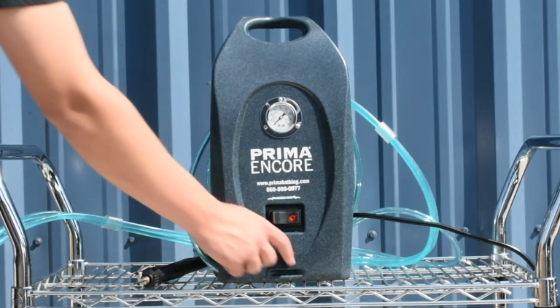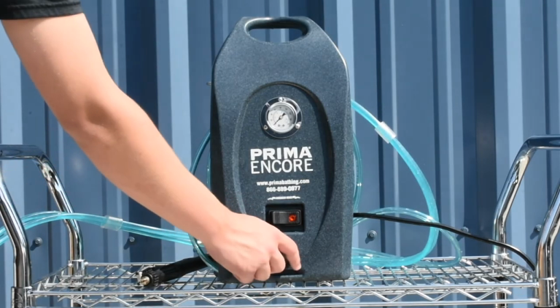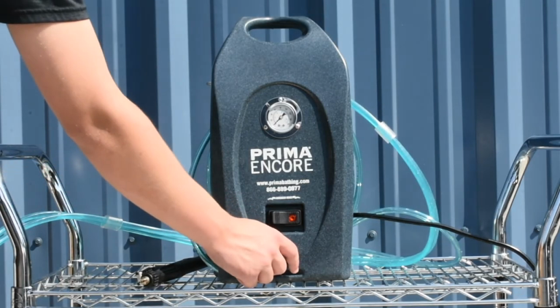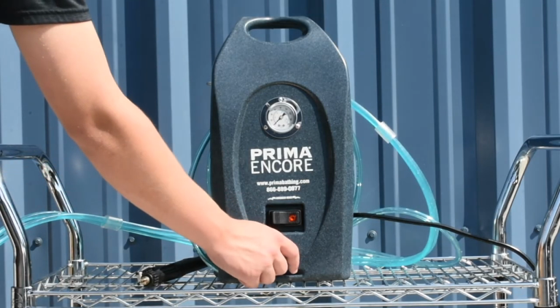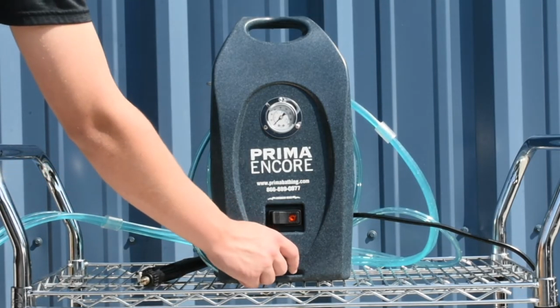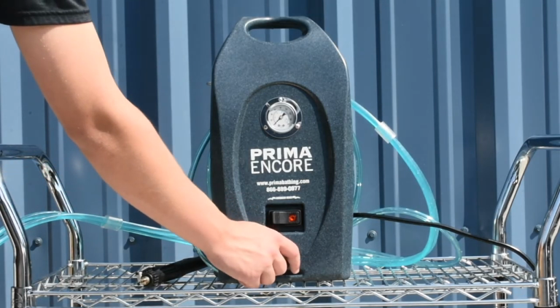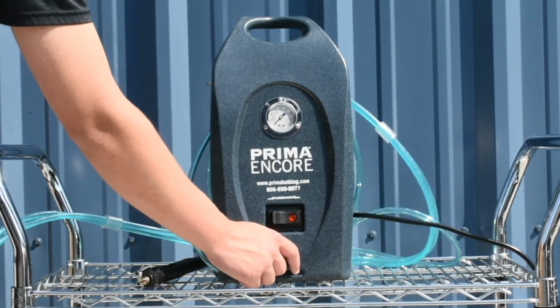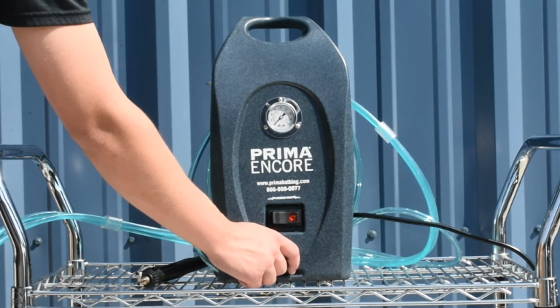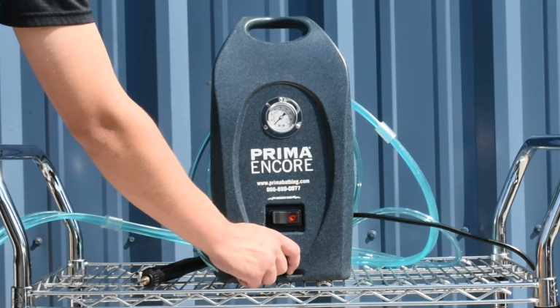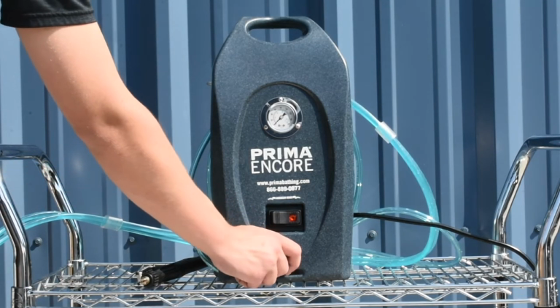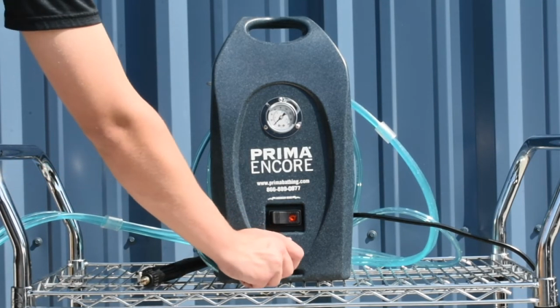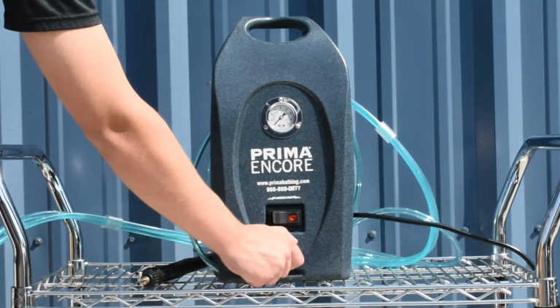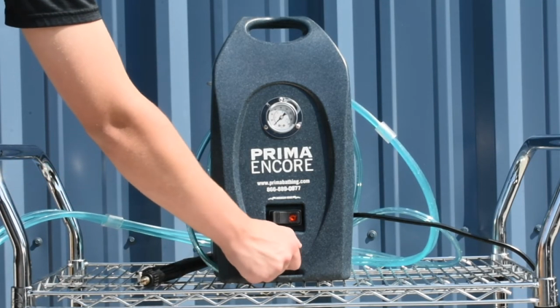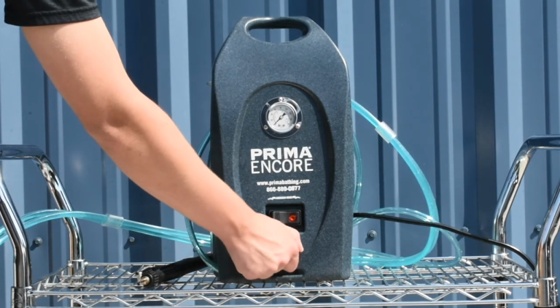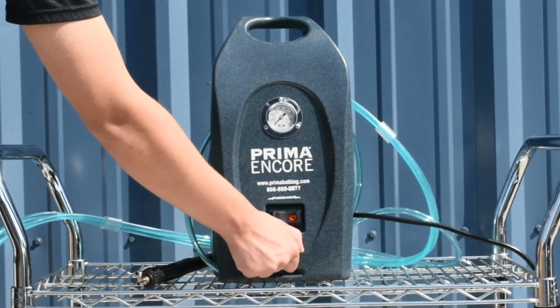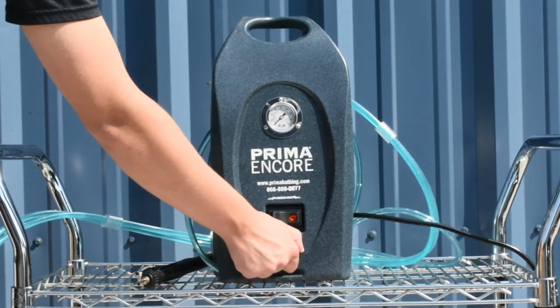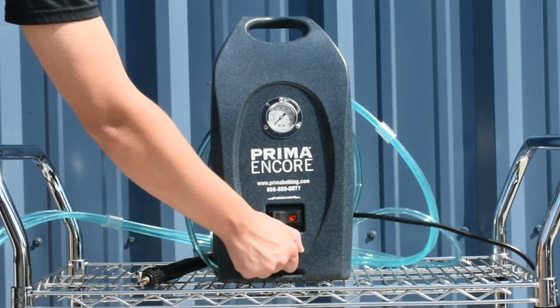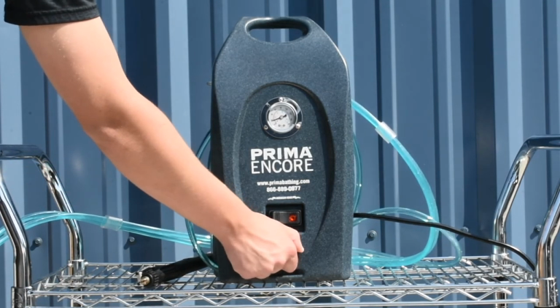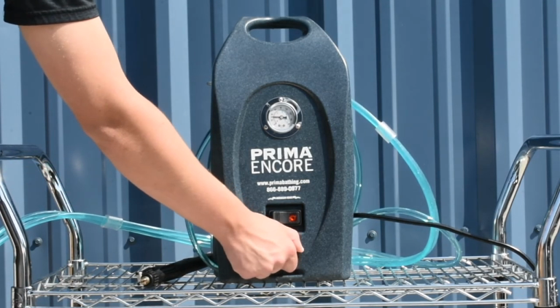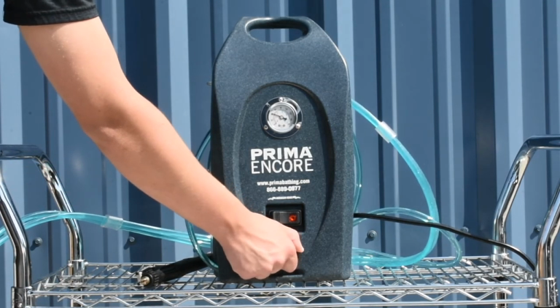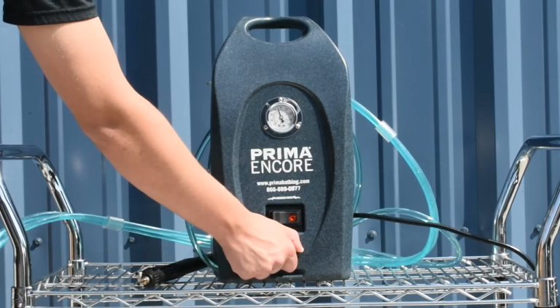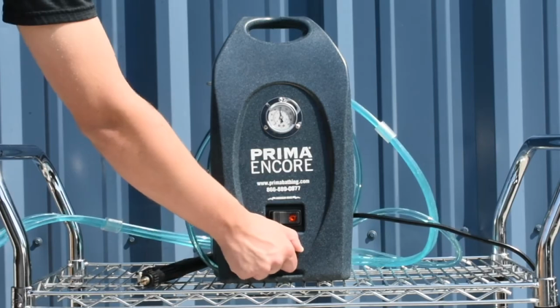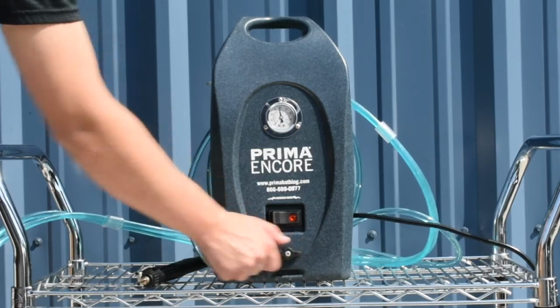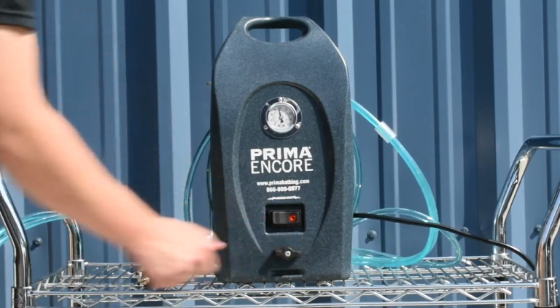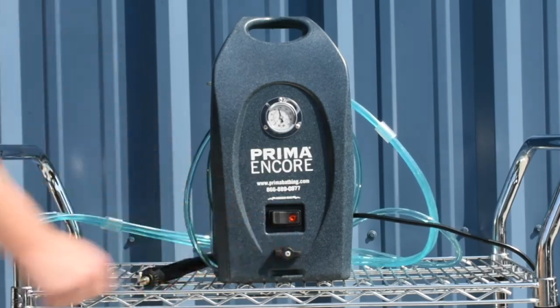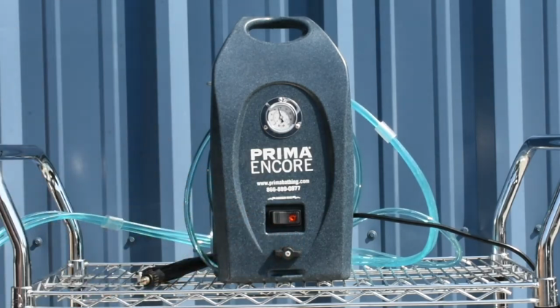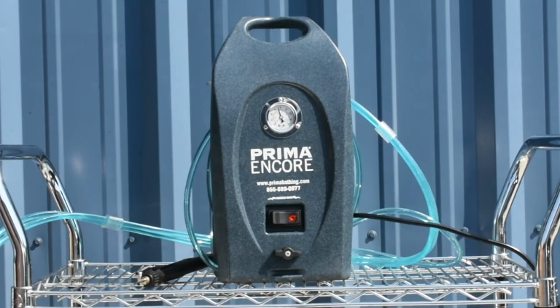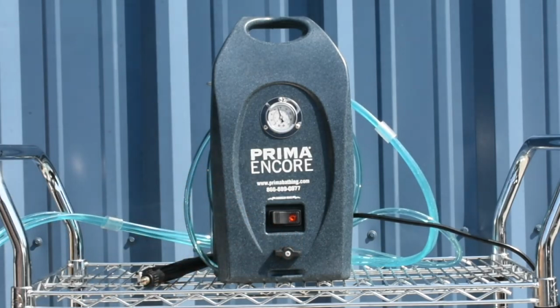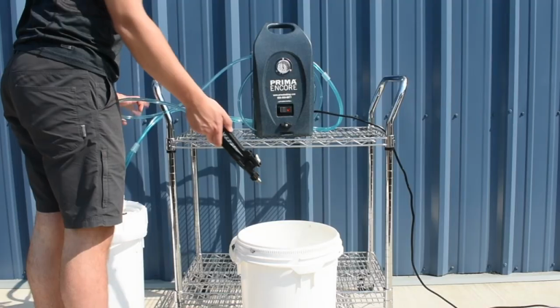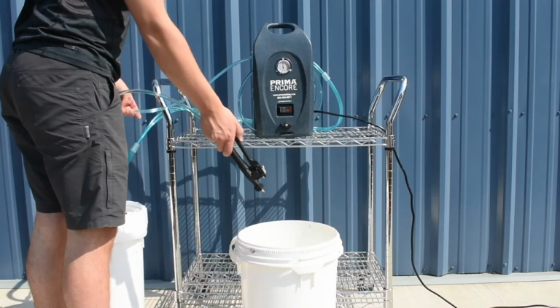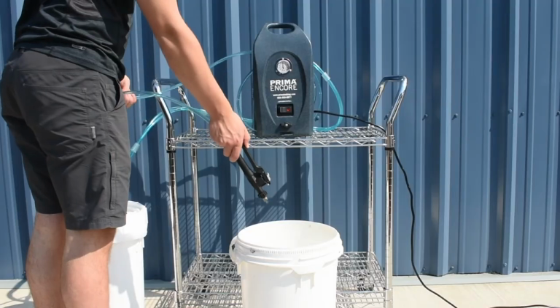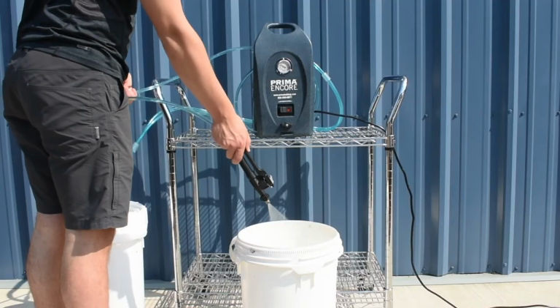Next, turn the valve to the horizontal position and spray out all of the water and vinegar solution out of the nozzle.